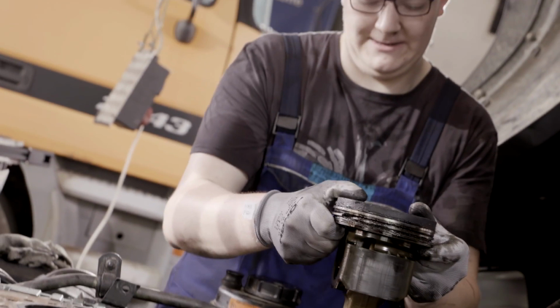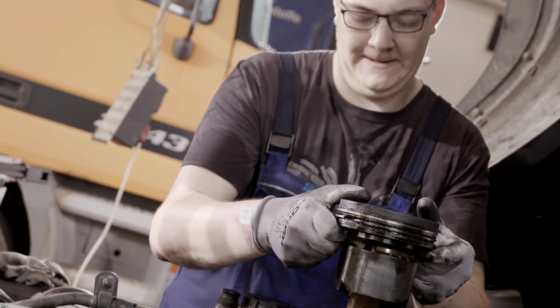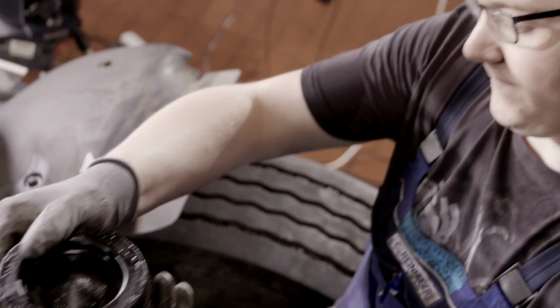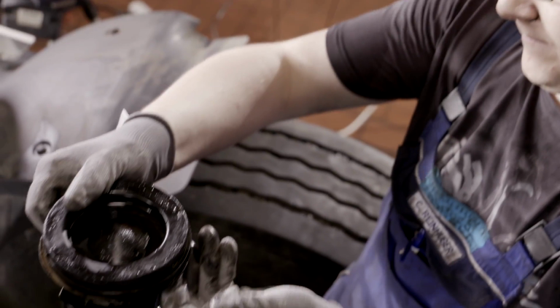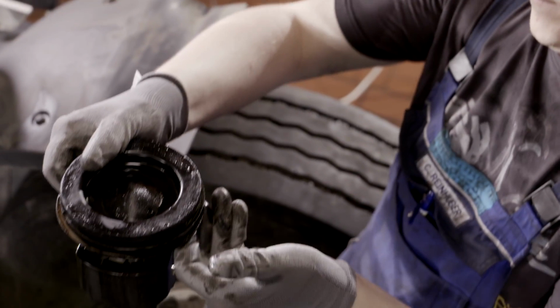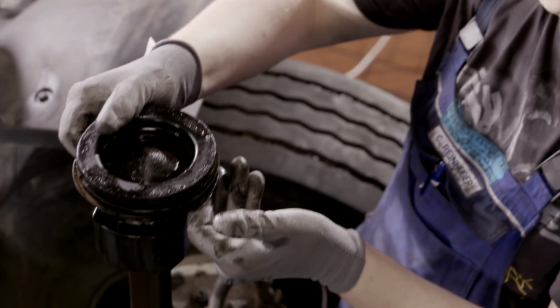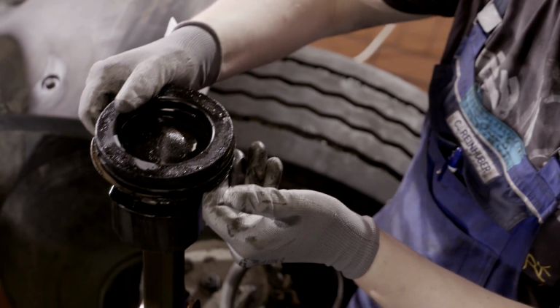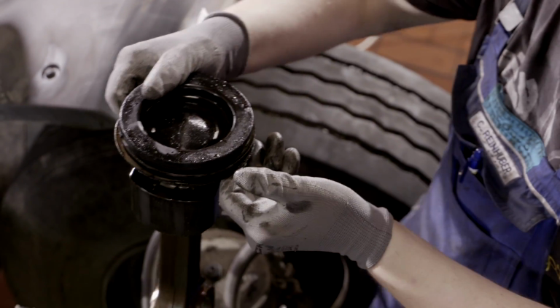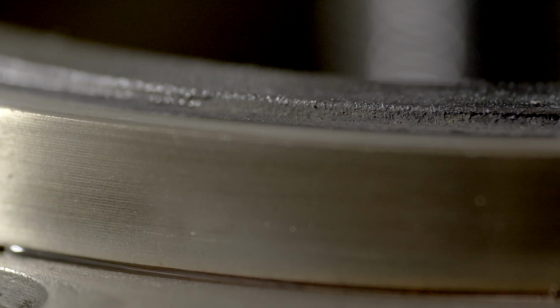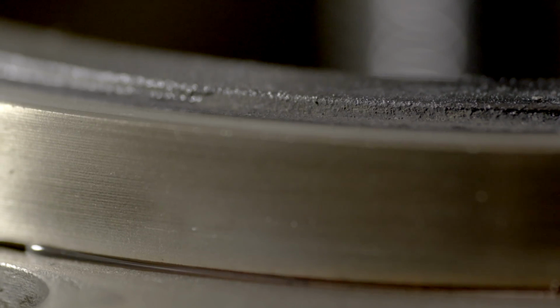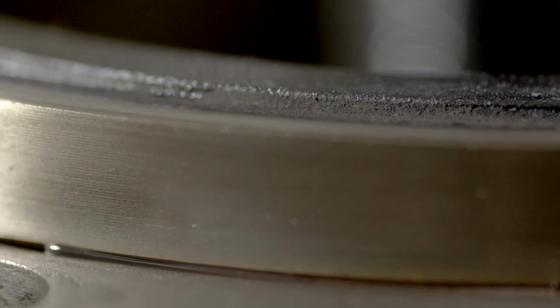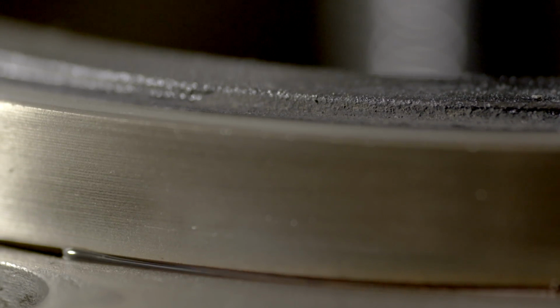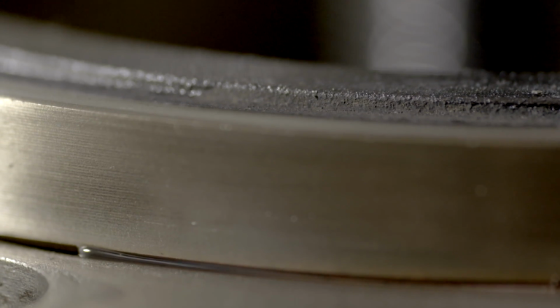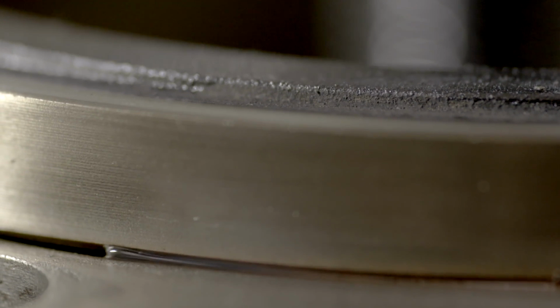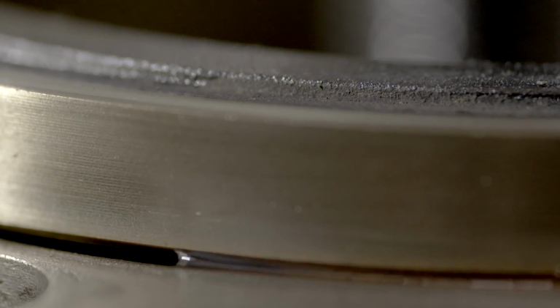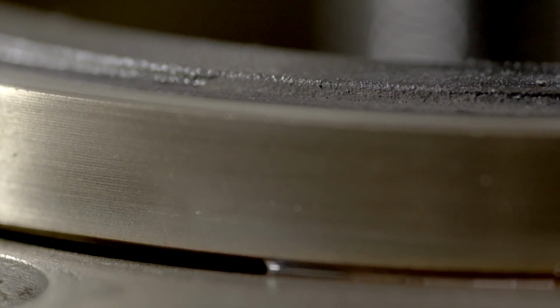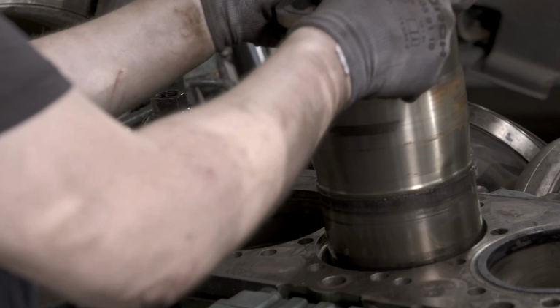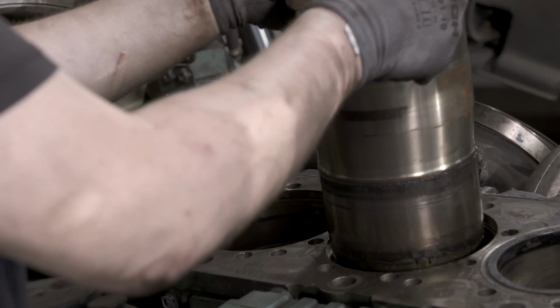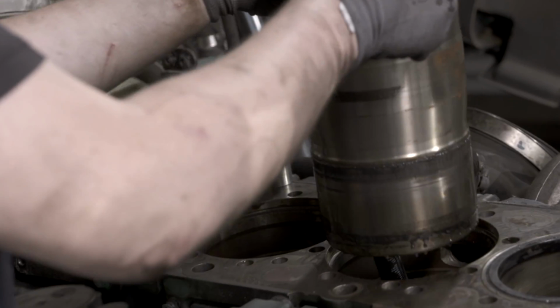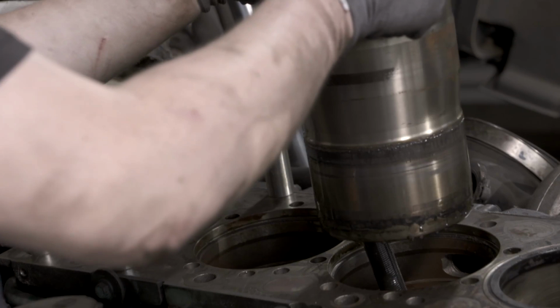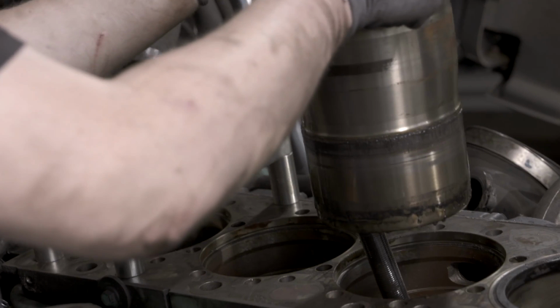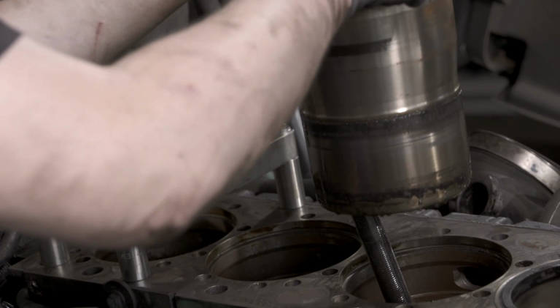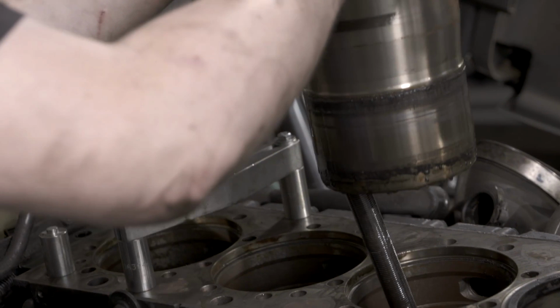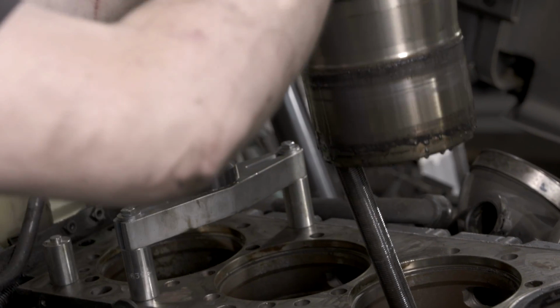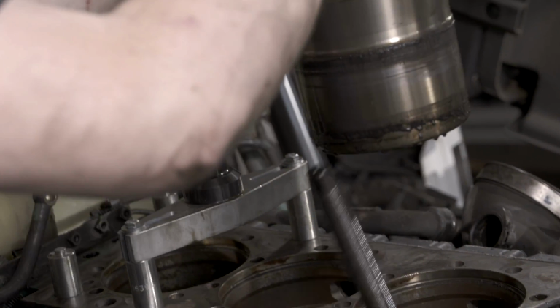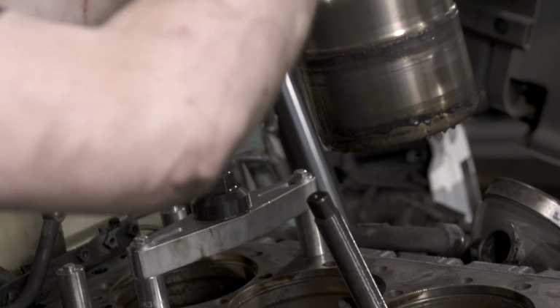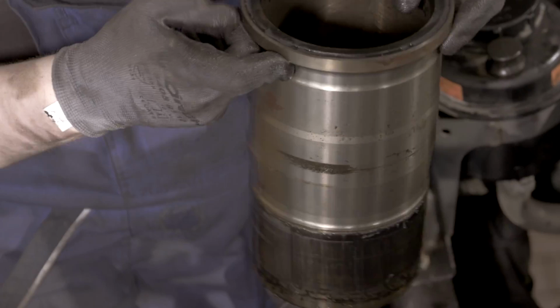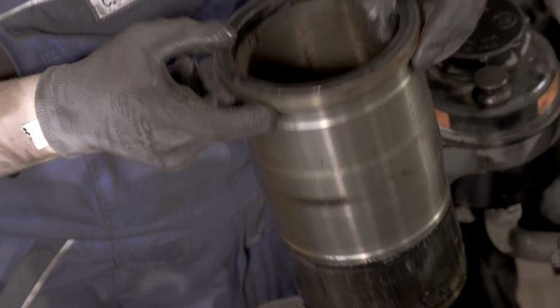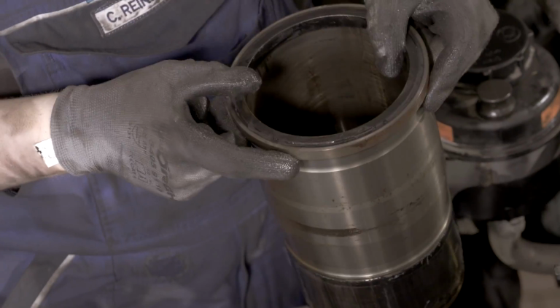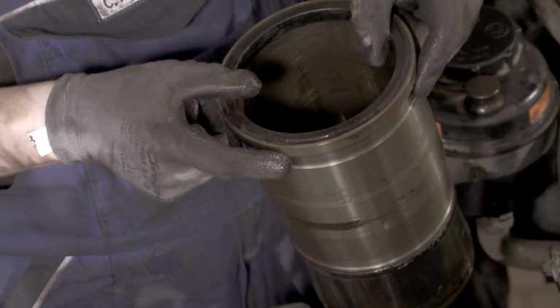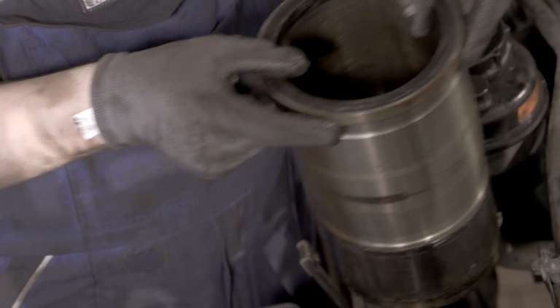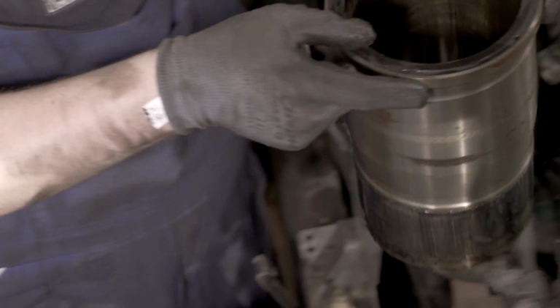We found out that the condition of the PCU — the components that you see here — almost corresponded to their original conditions as delivered. This result shows how perfectly the individual components are coordinated. It's a direct result of Mahle's systems approach.